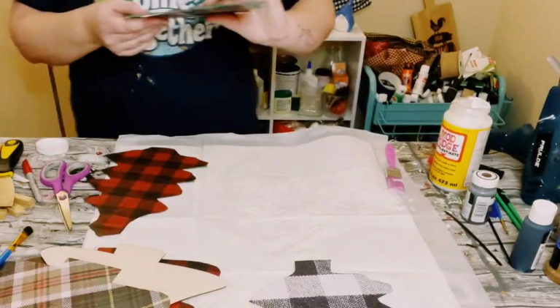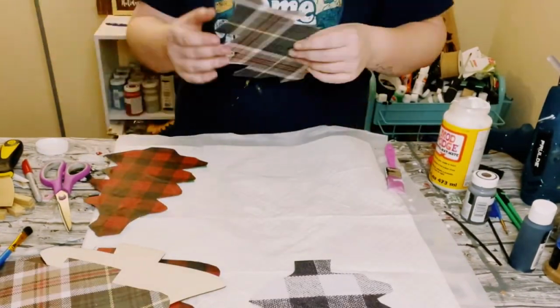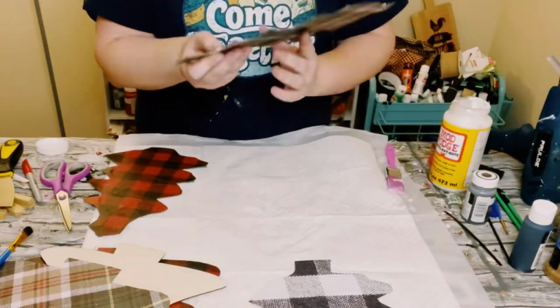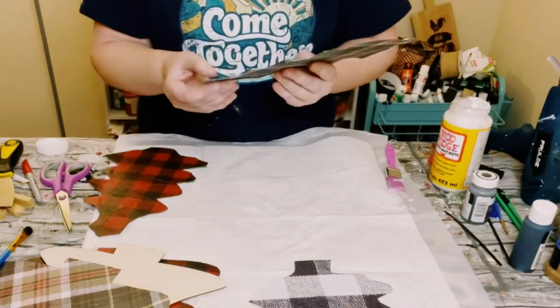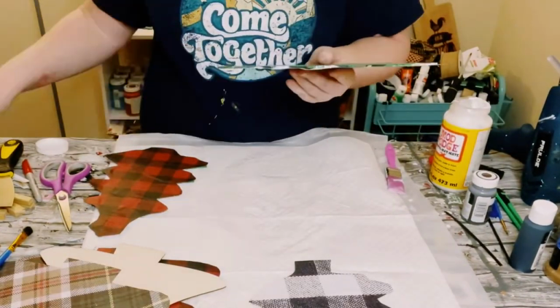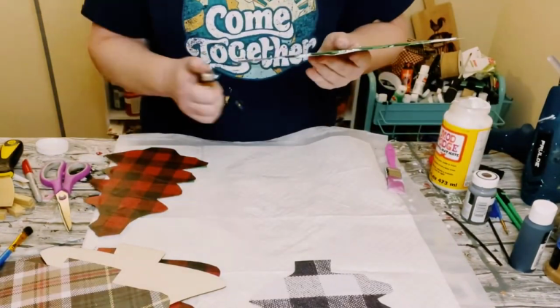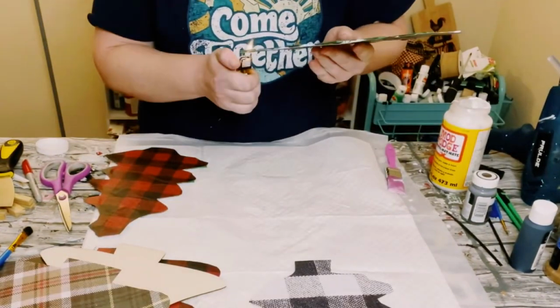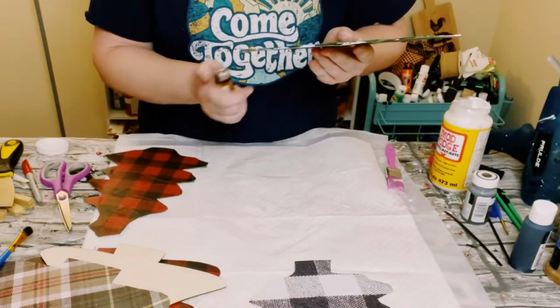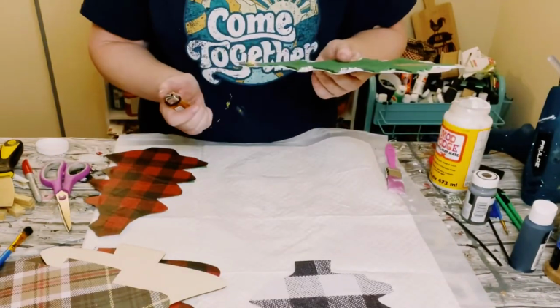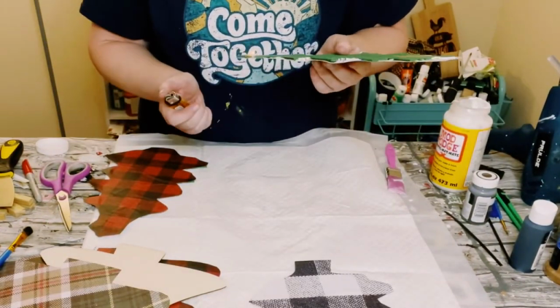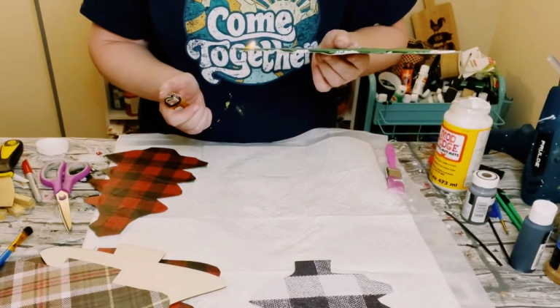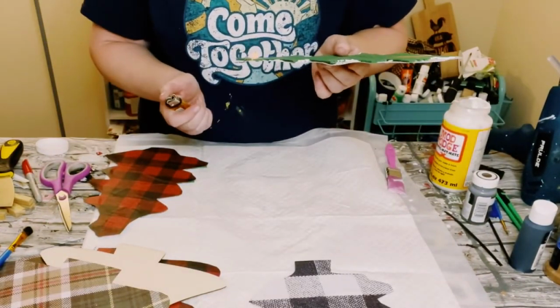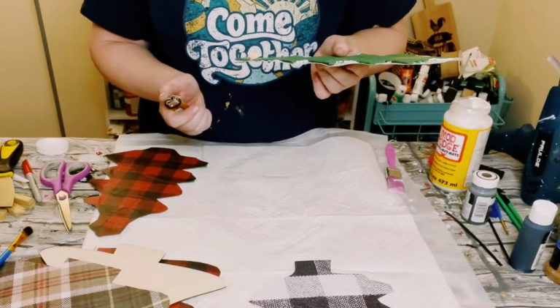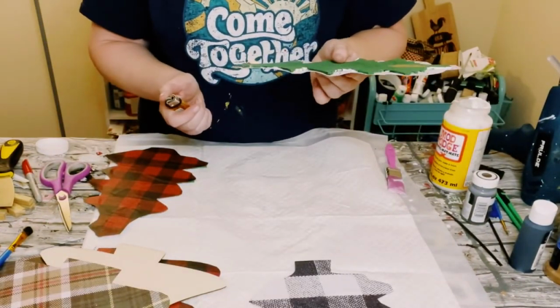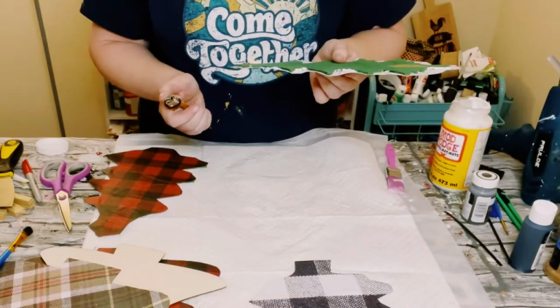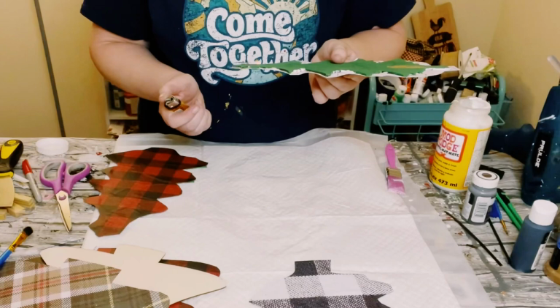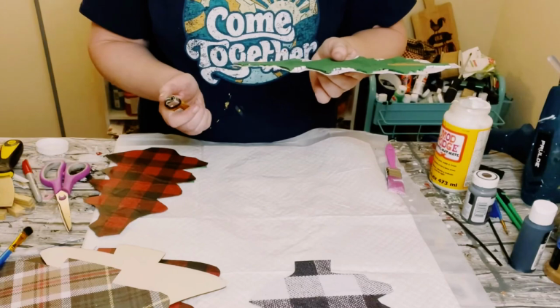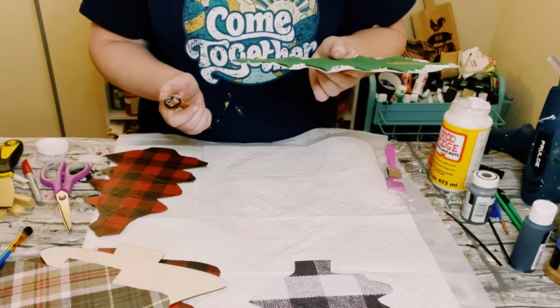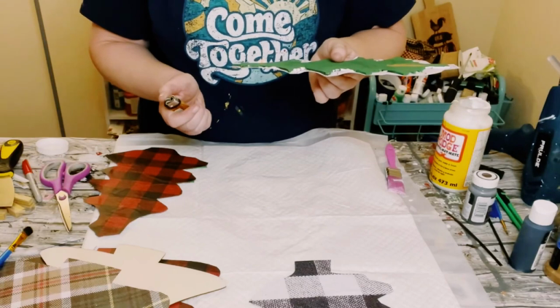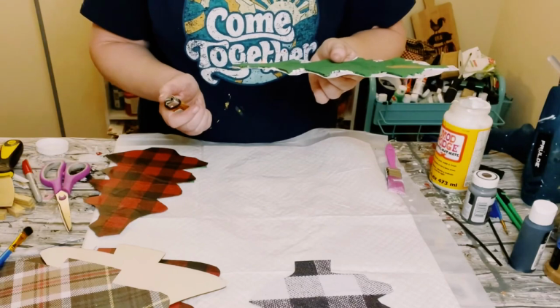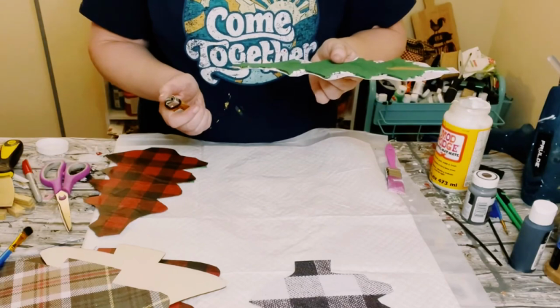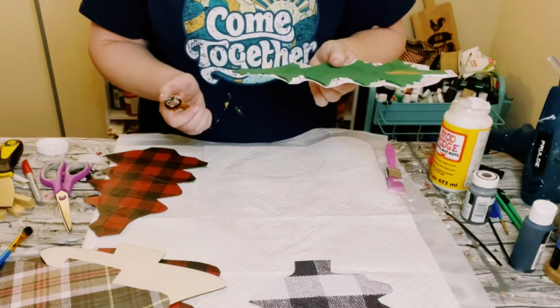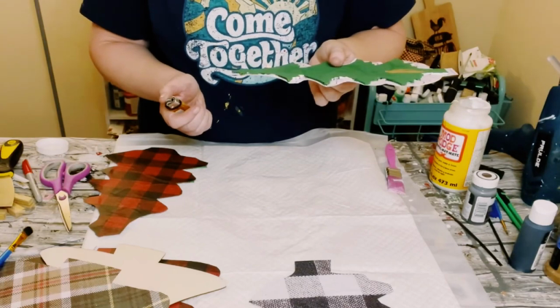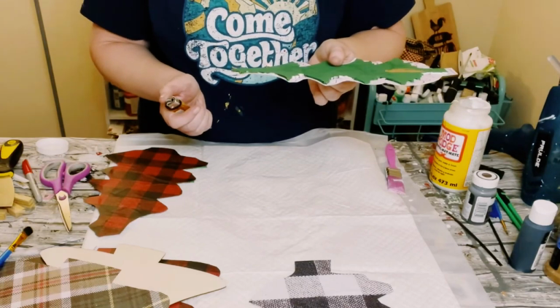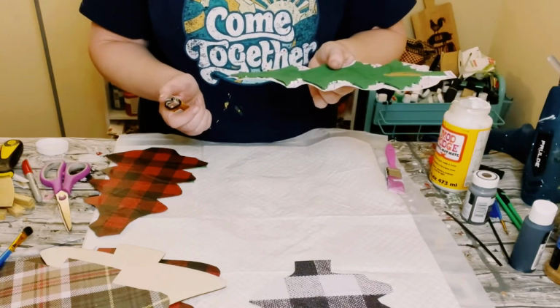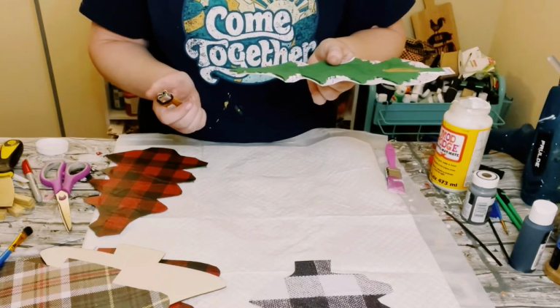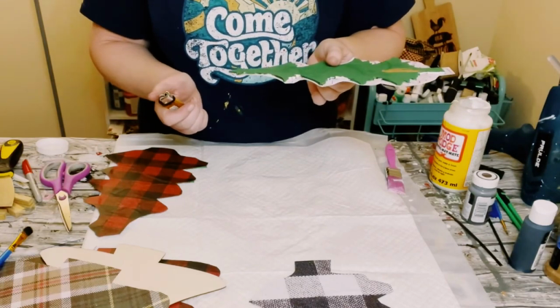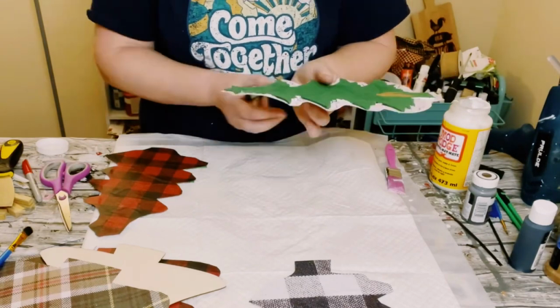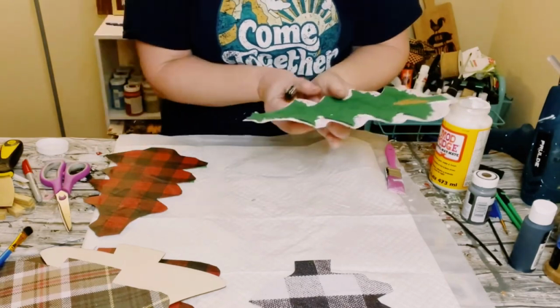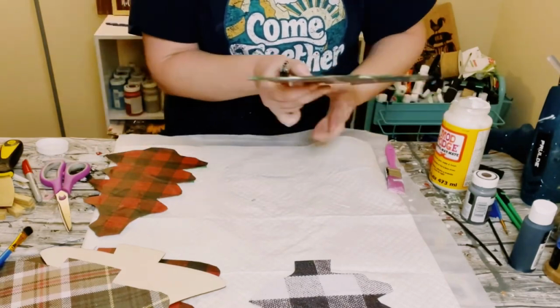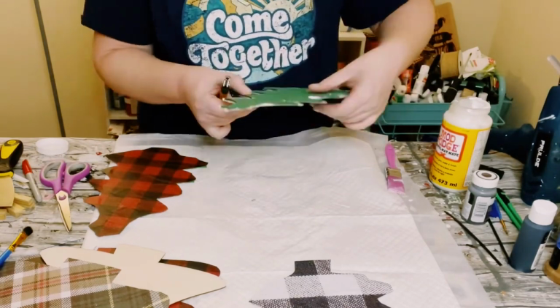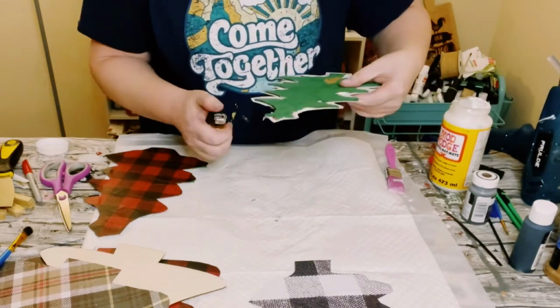Smooth it out with your fingers to make sure that there are no air bubbles, and then allow that Mod Podge to completely dry.